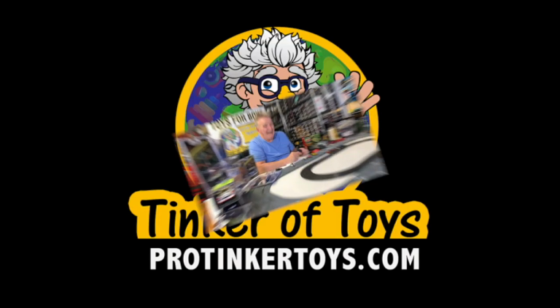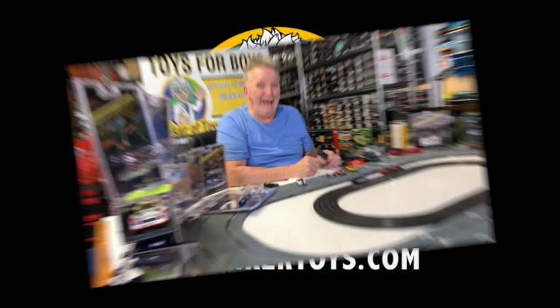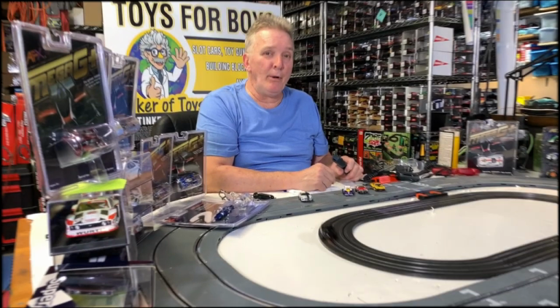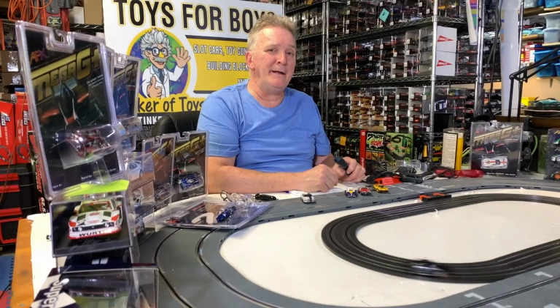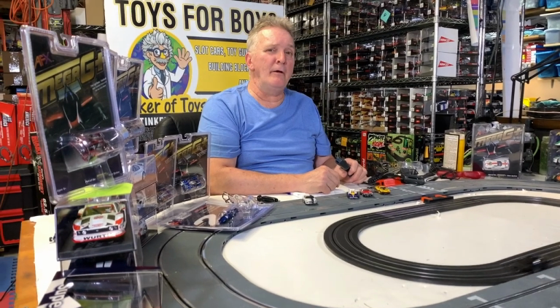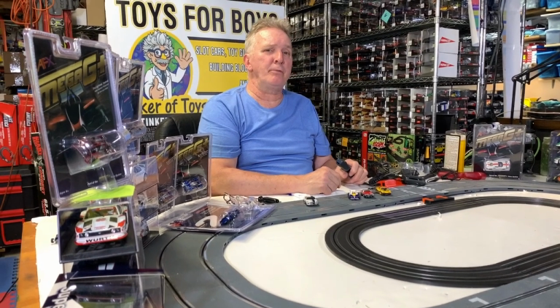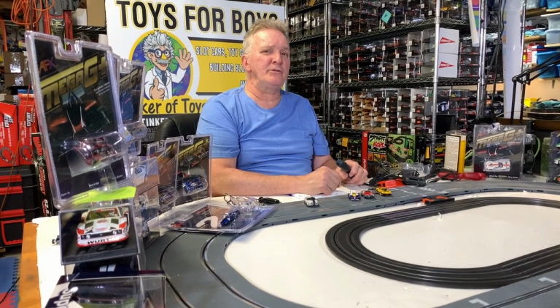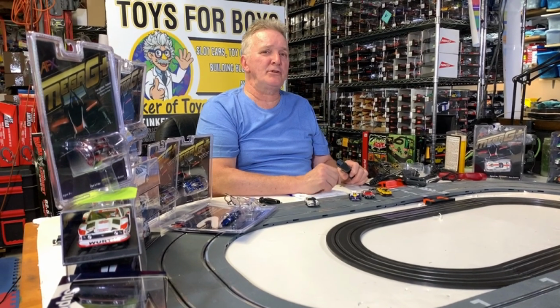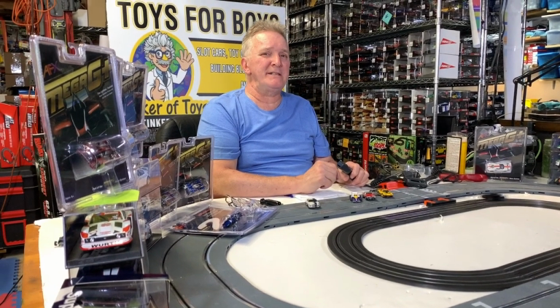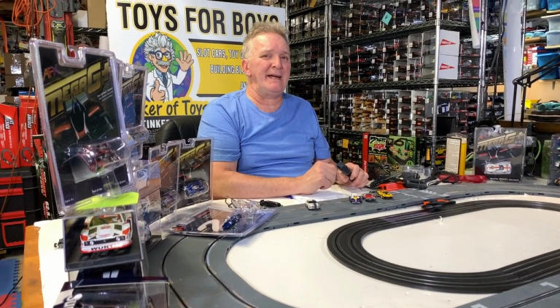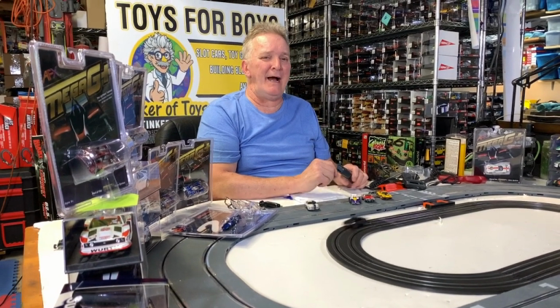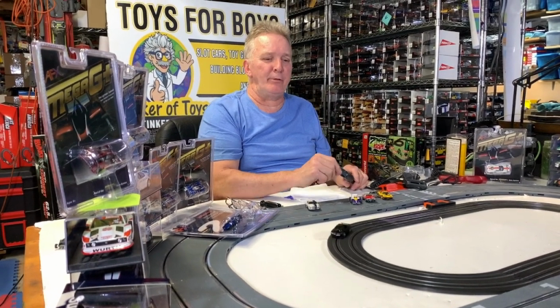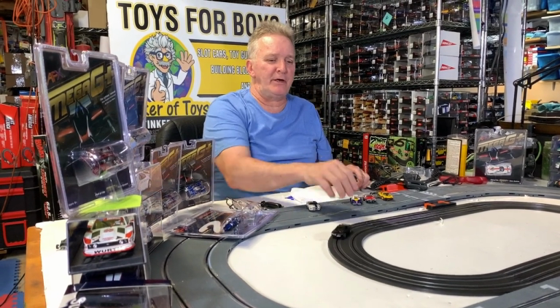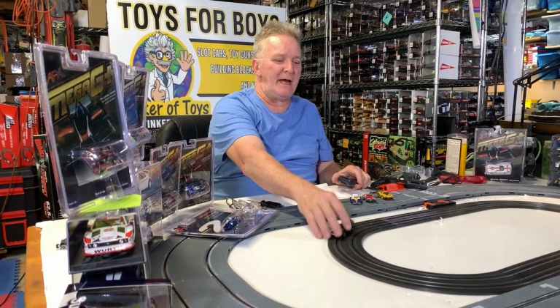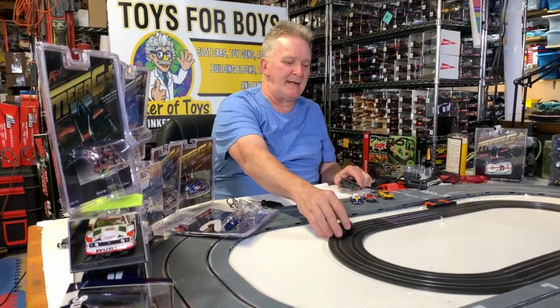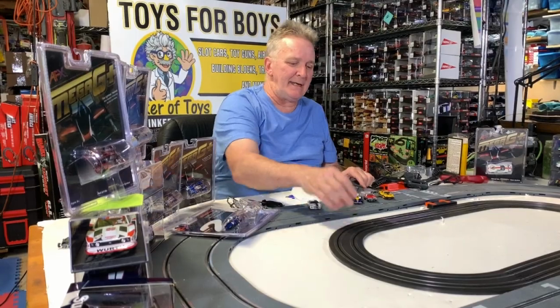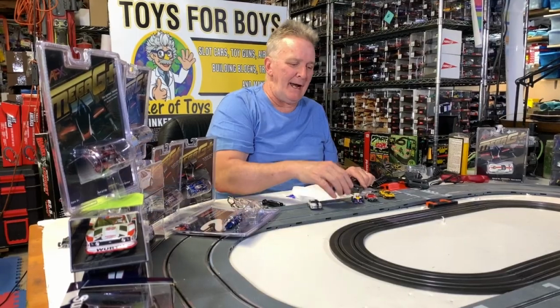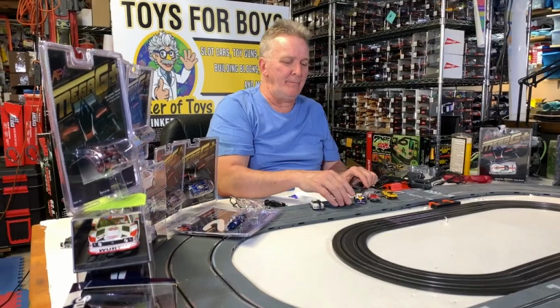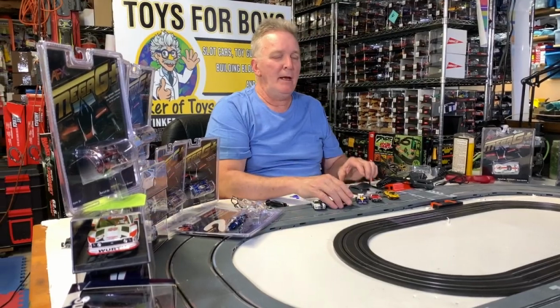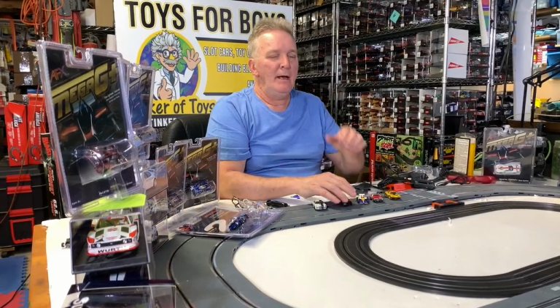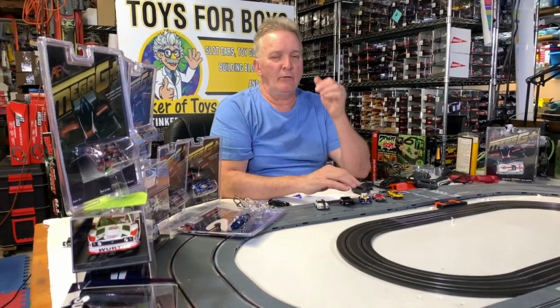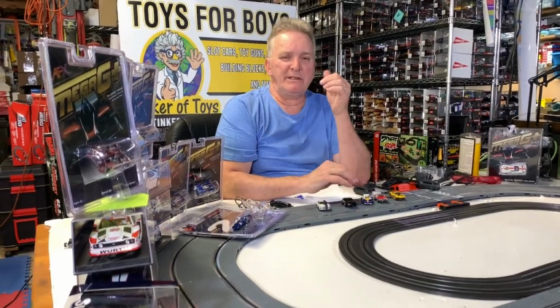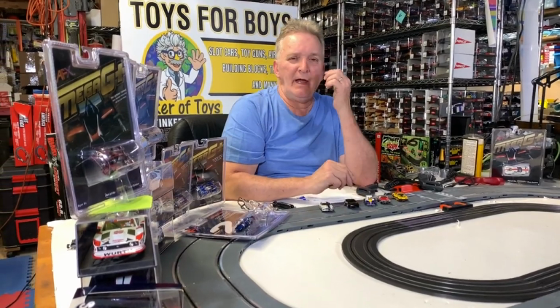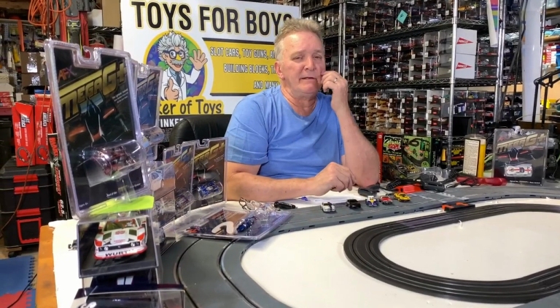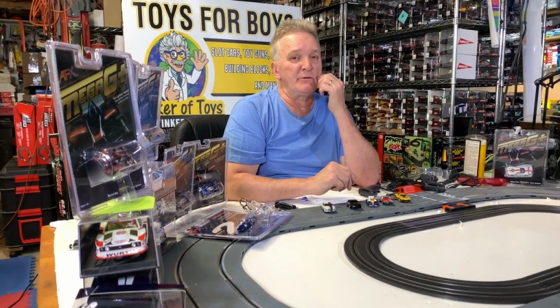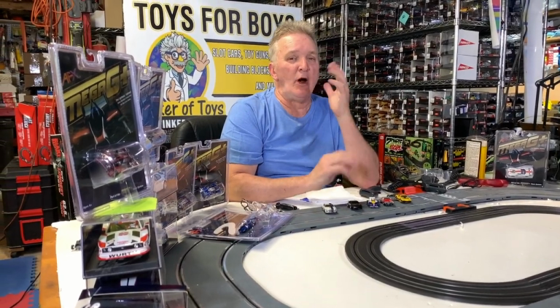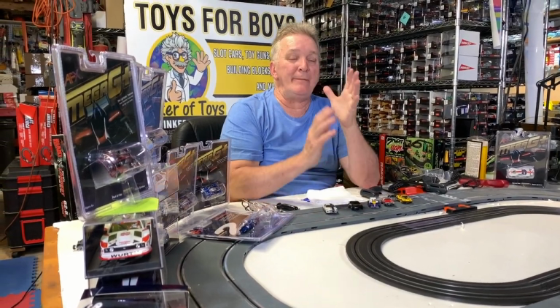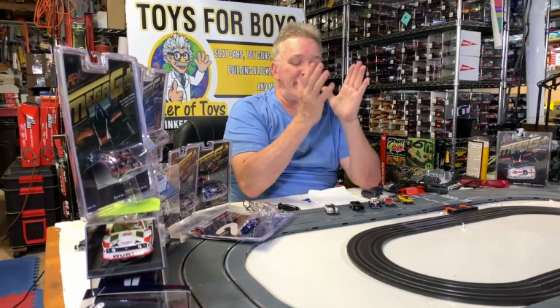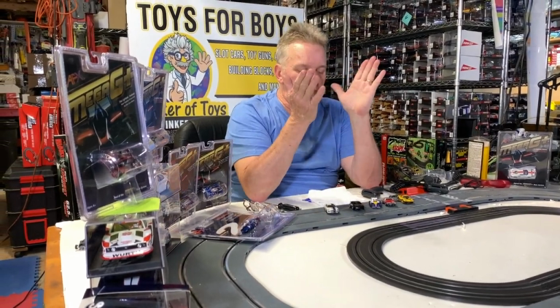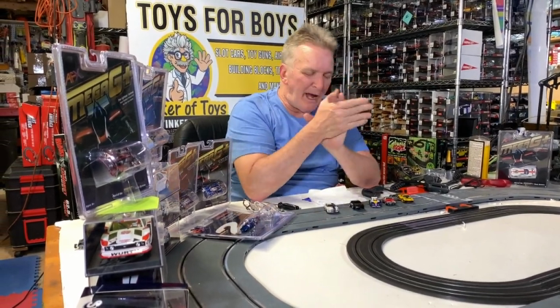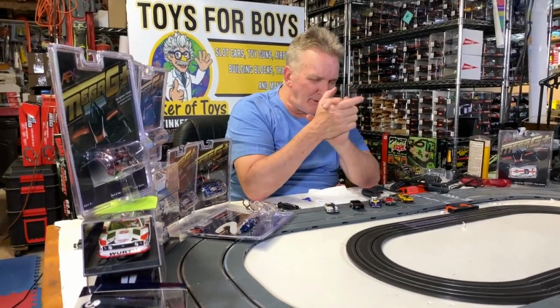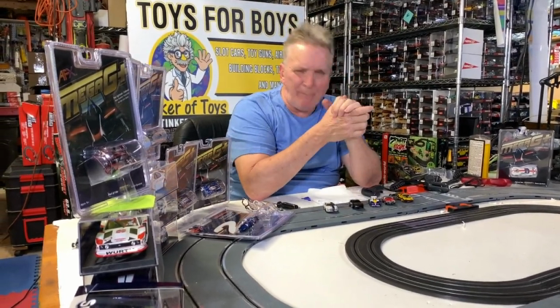Hey, Brian Young with ProTicketToys.com. Don't forget to like and subscribe and give us a thumbs up.